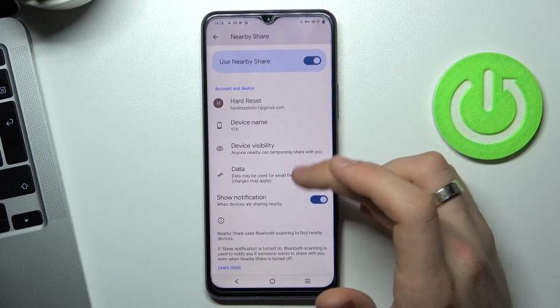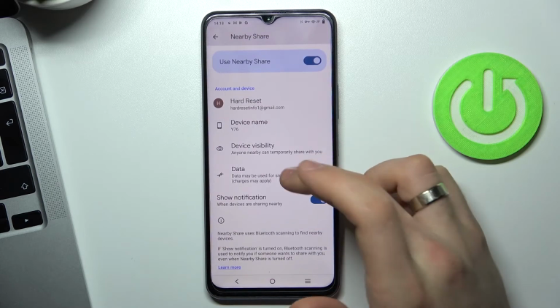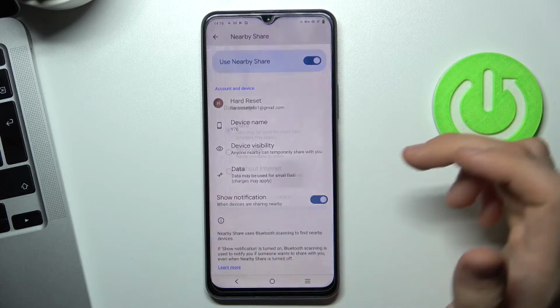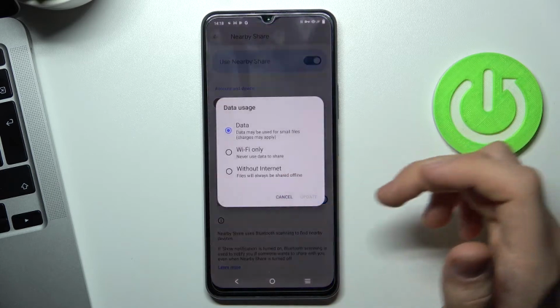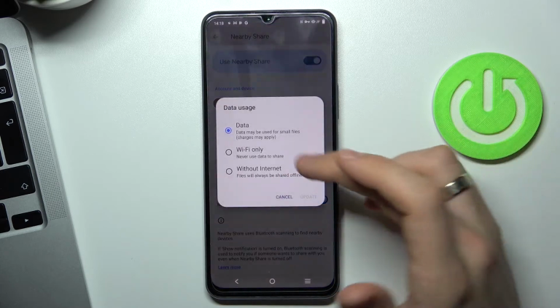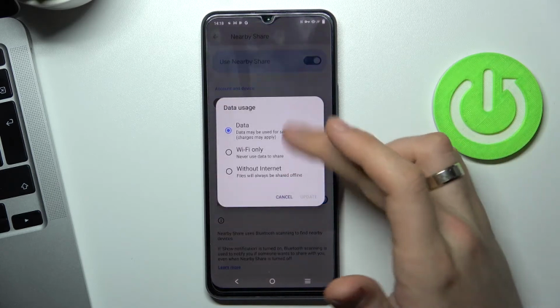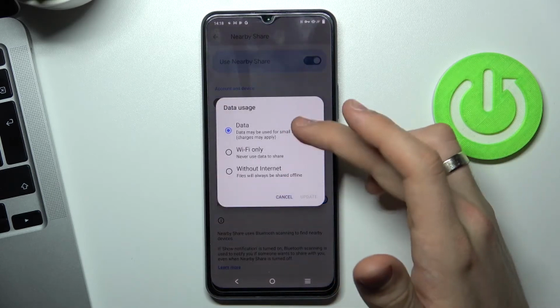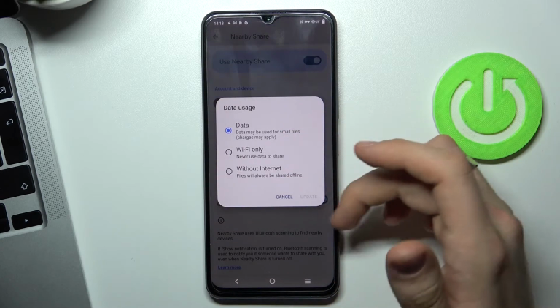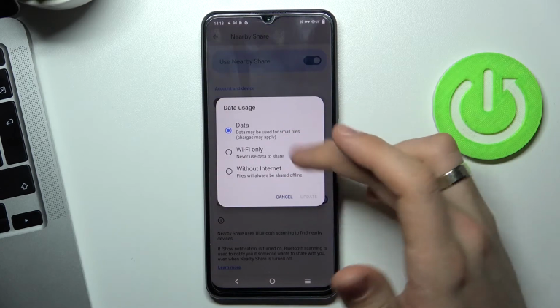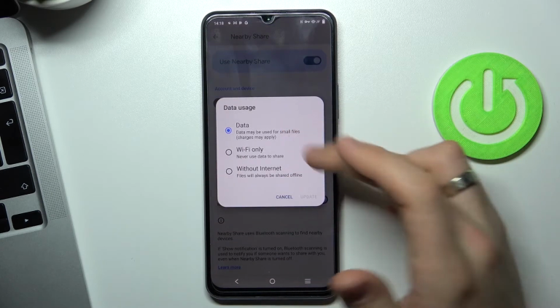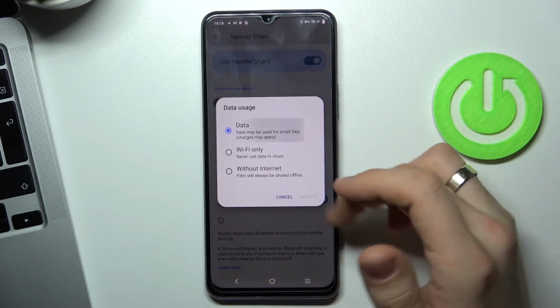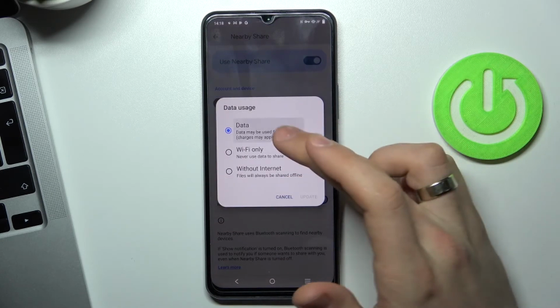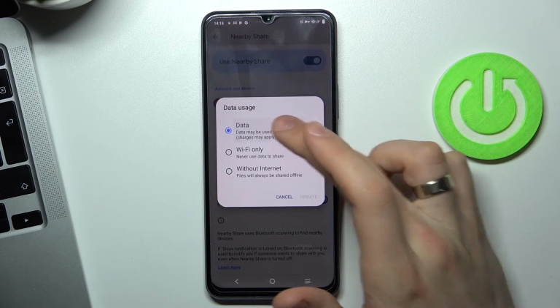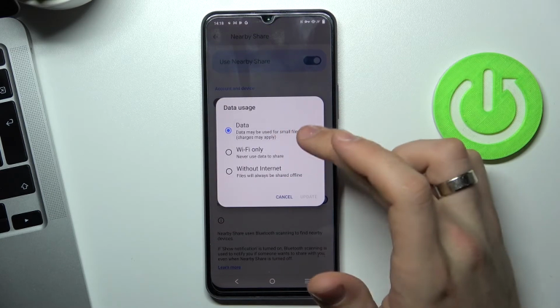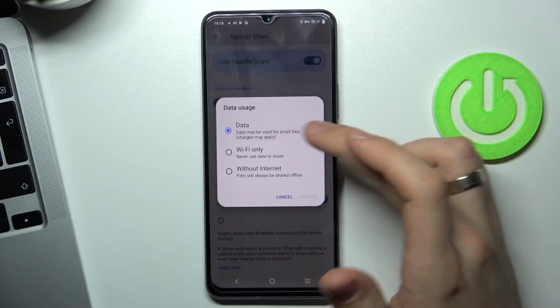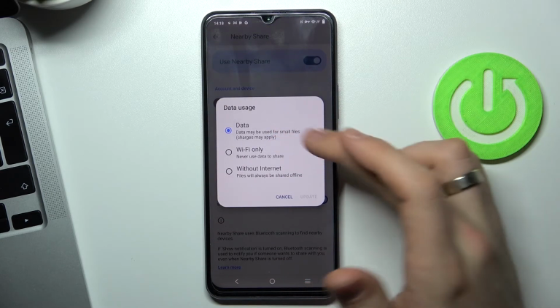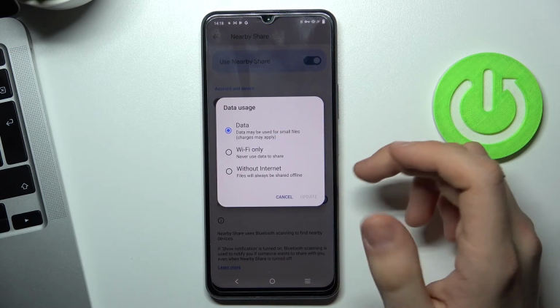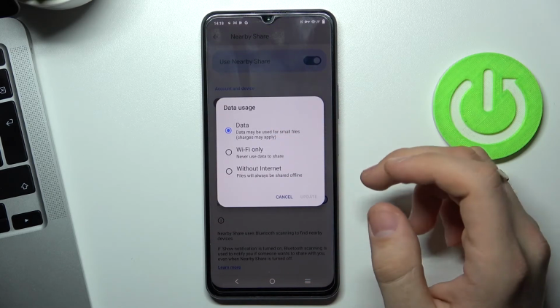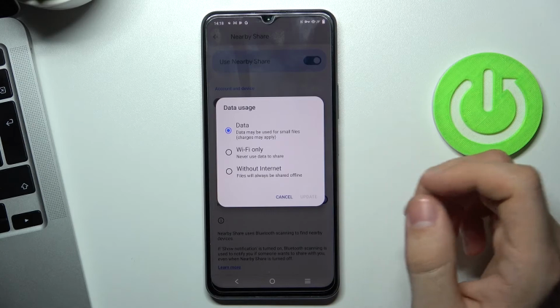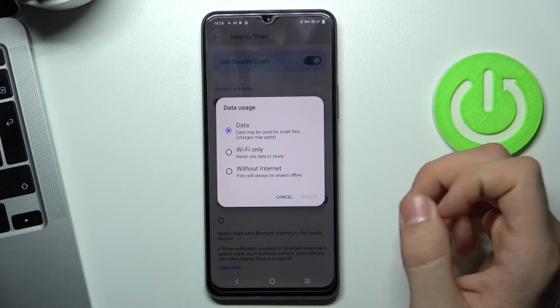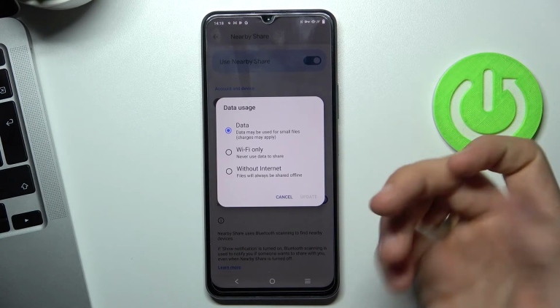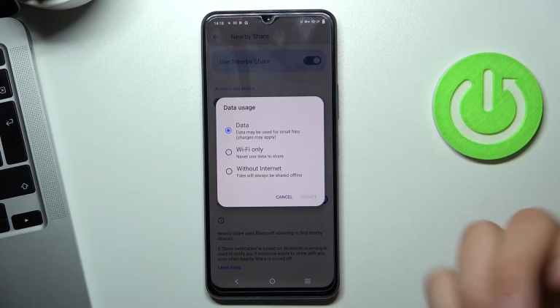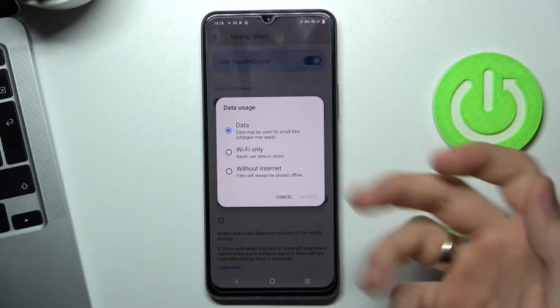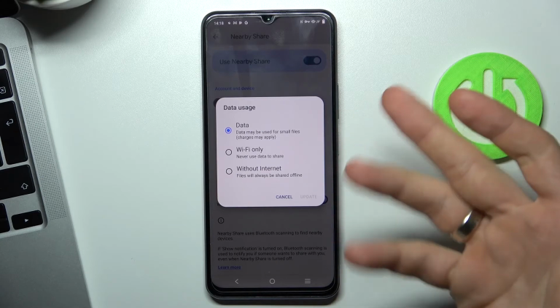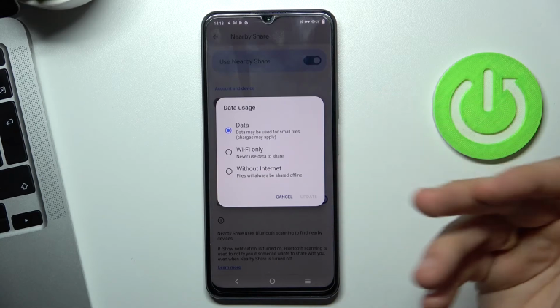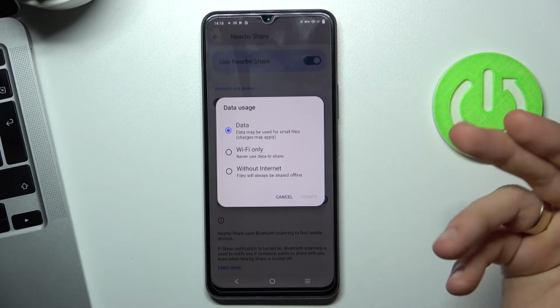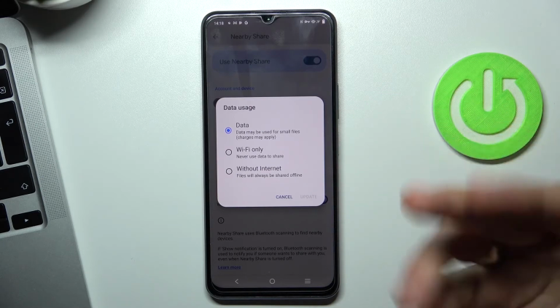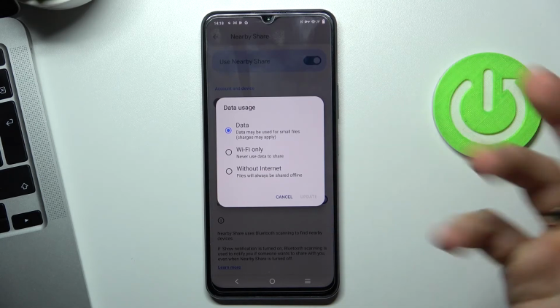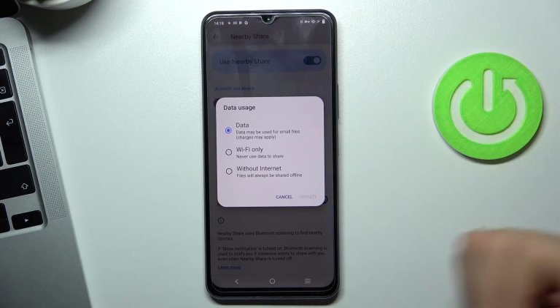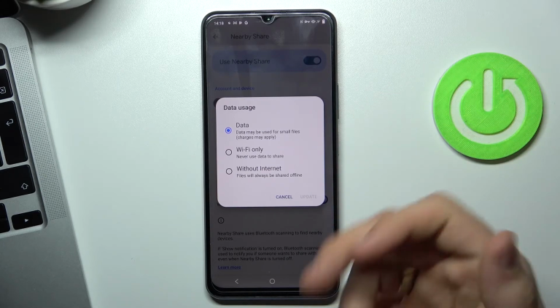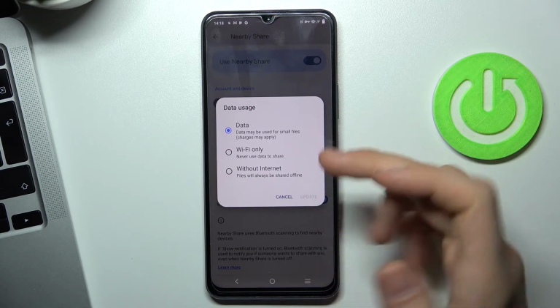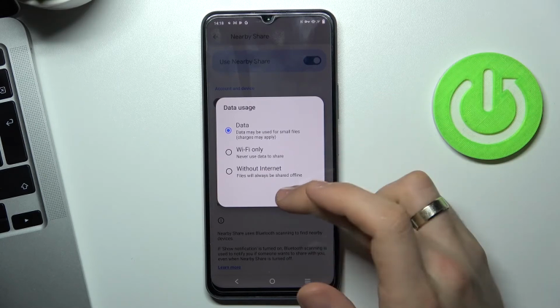Then you can change the data usage mode. I suggest using data mode because data mode includes Wi-Fi, mobile data, and Bluetooth.